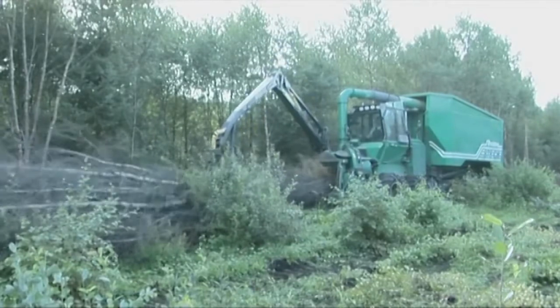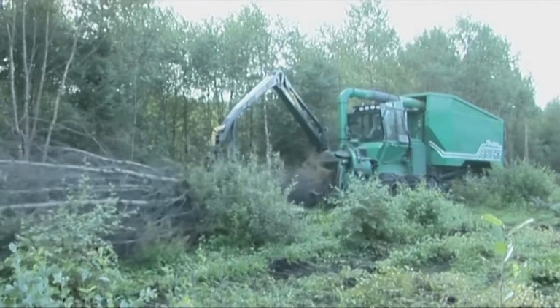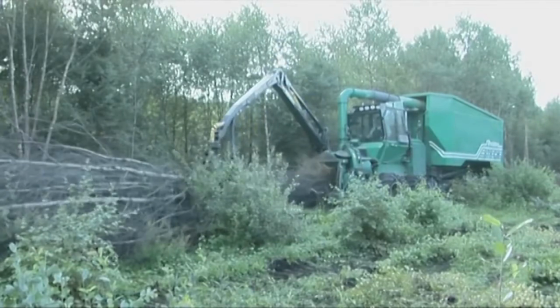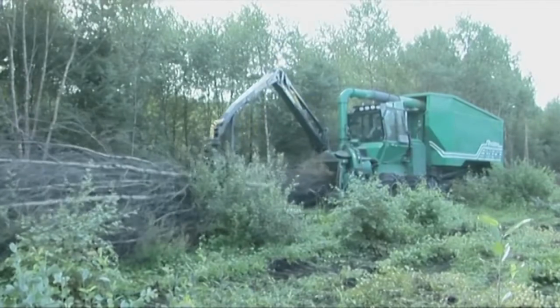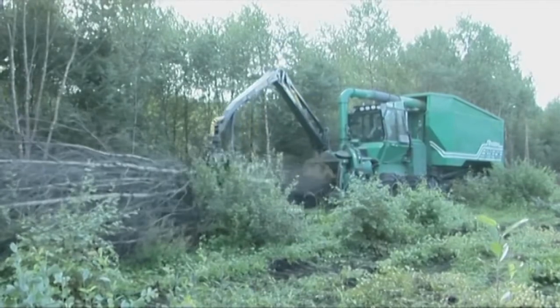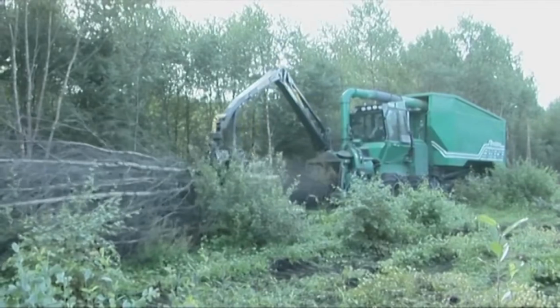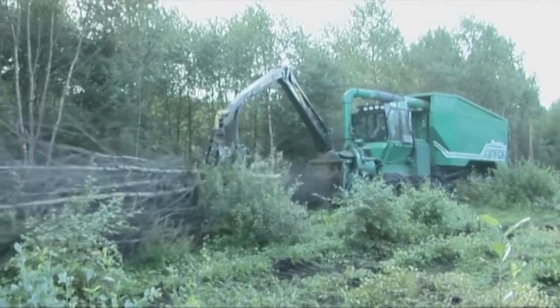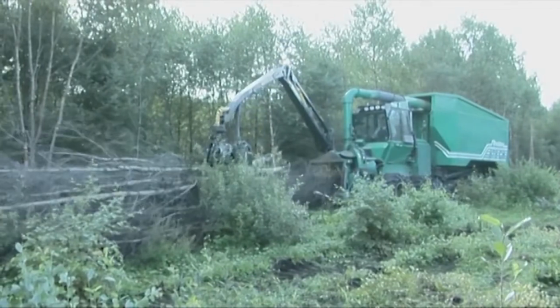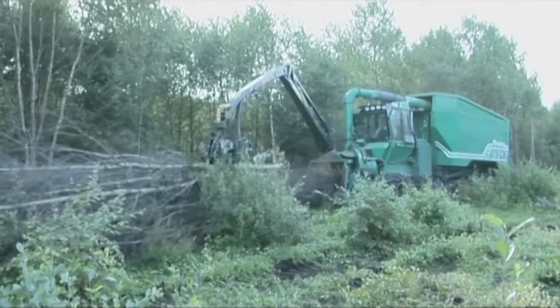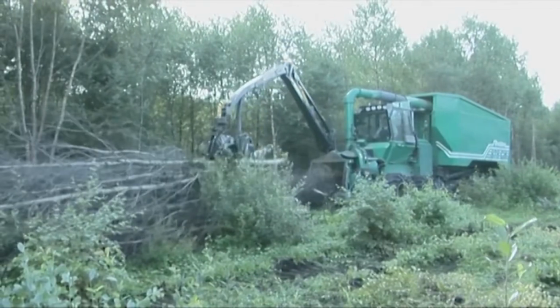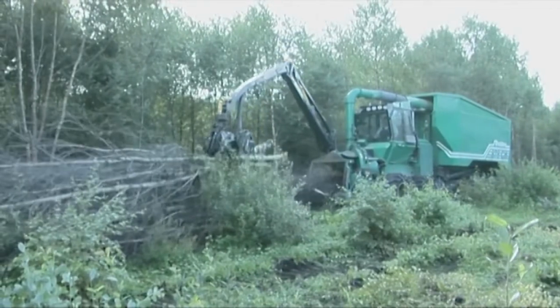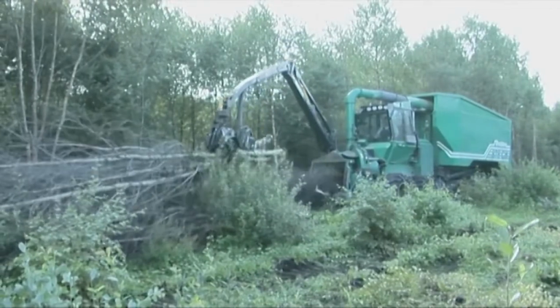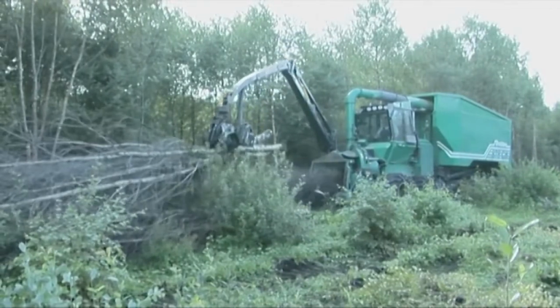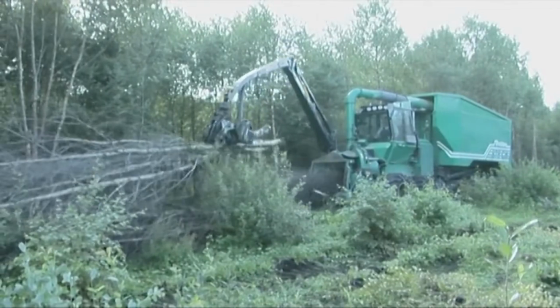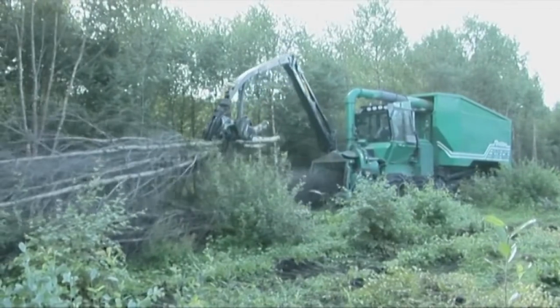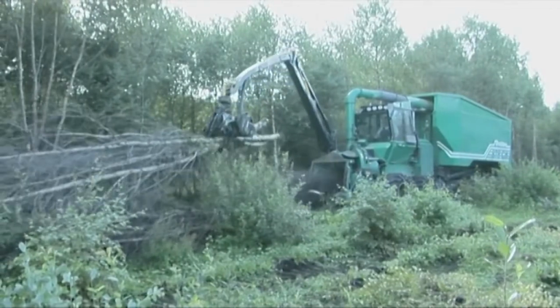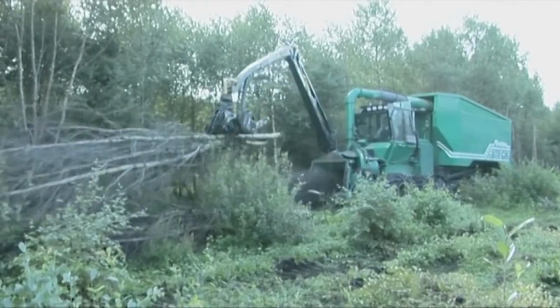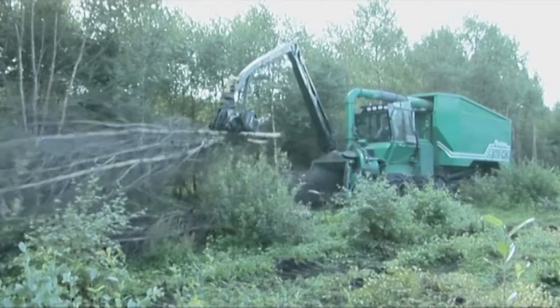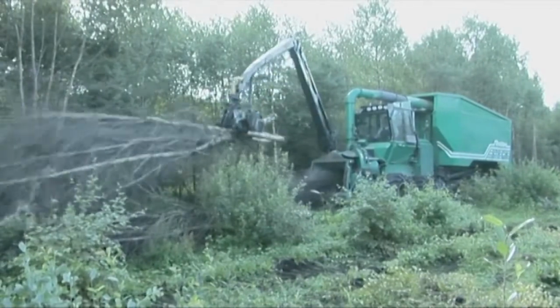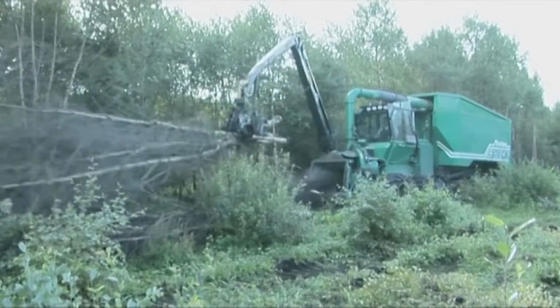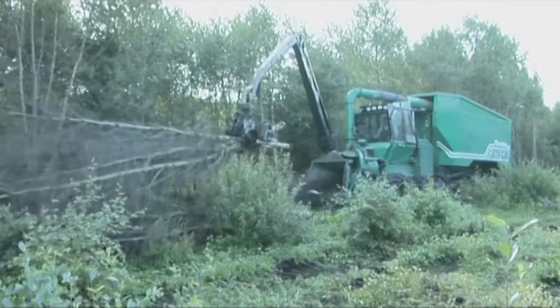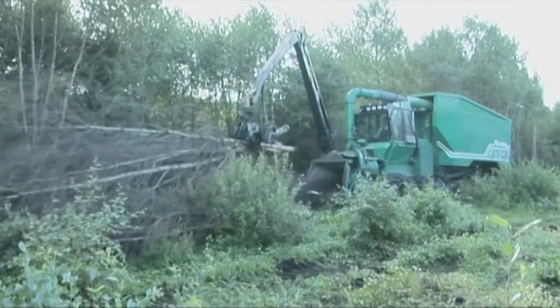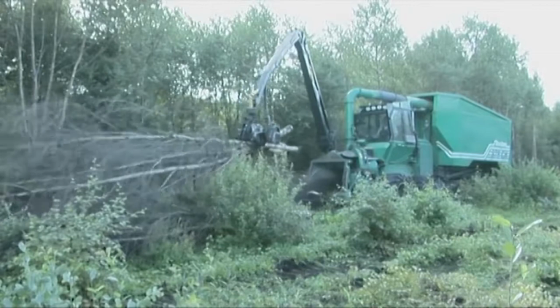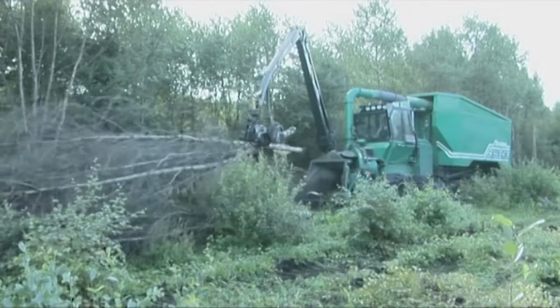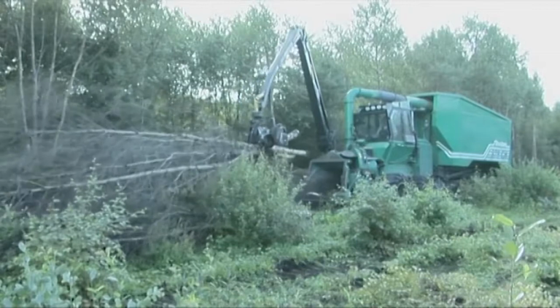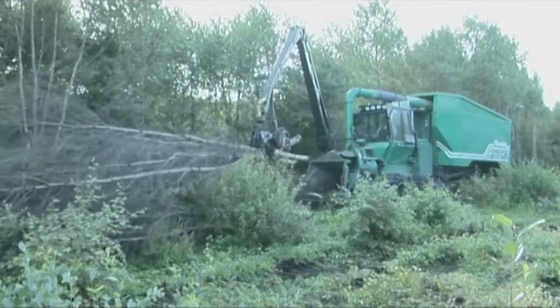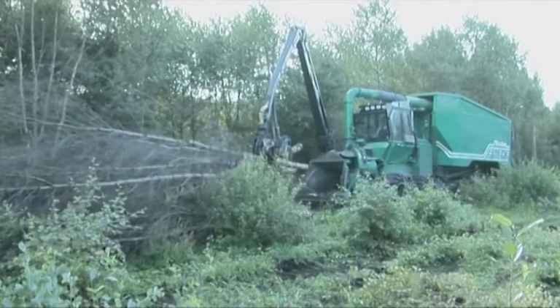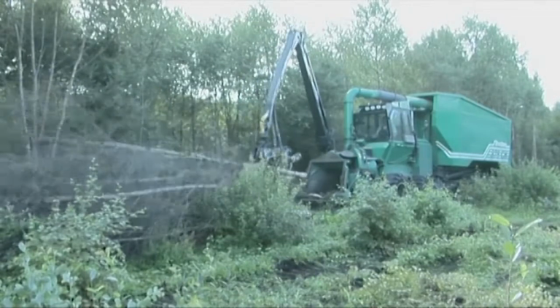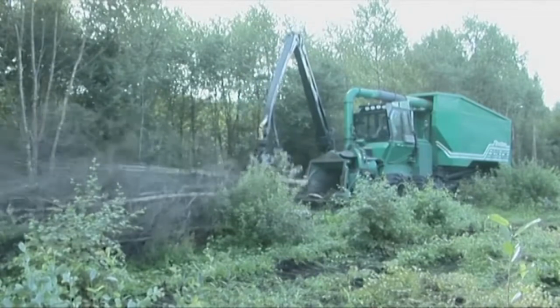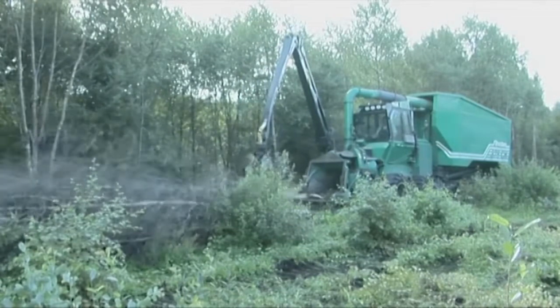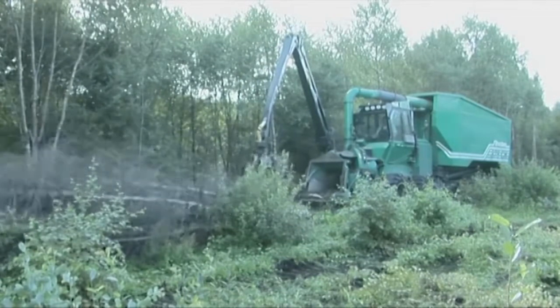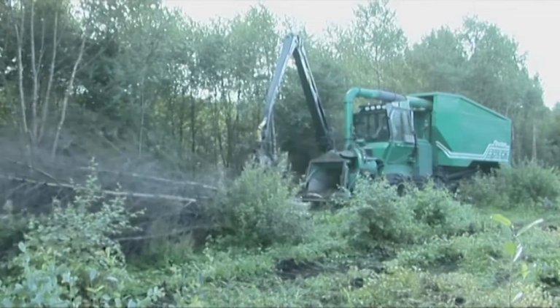The trees were allowed to dry over the summer and chipped on the terrain by the Silvitek chipper.